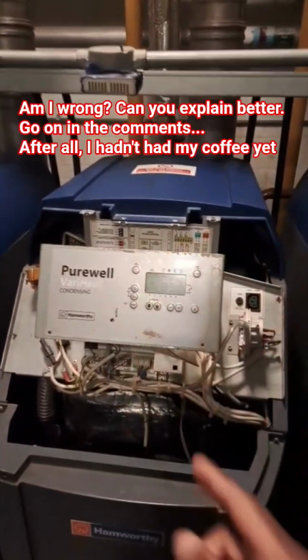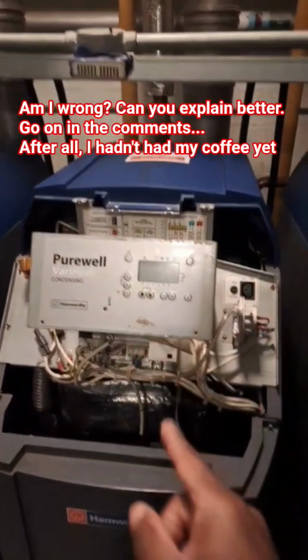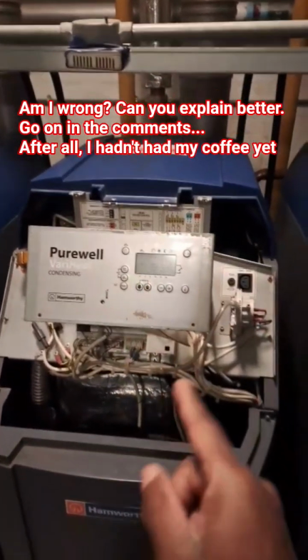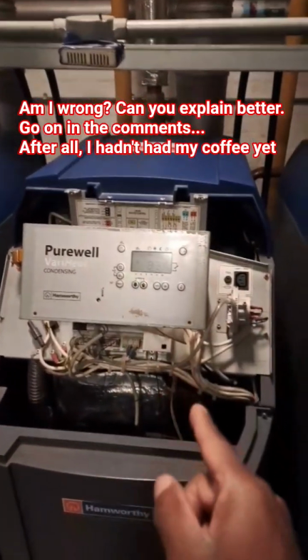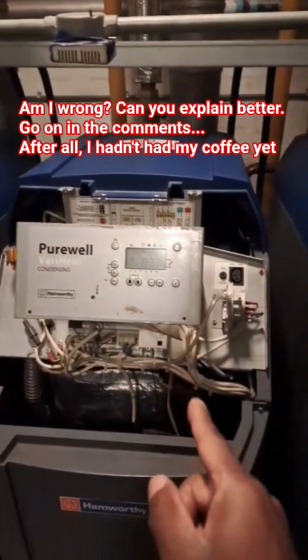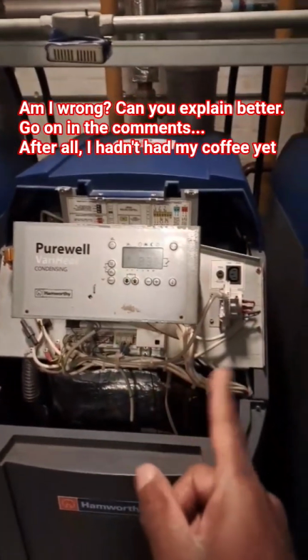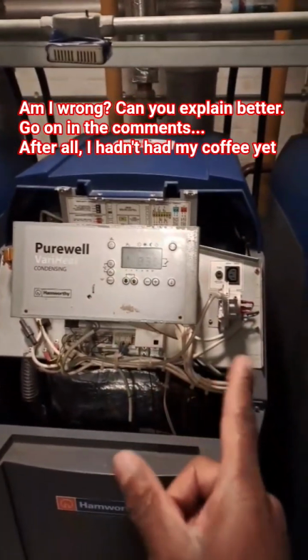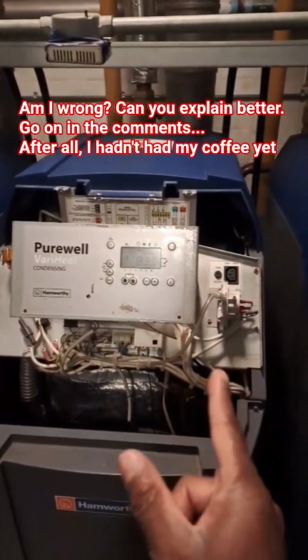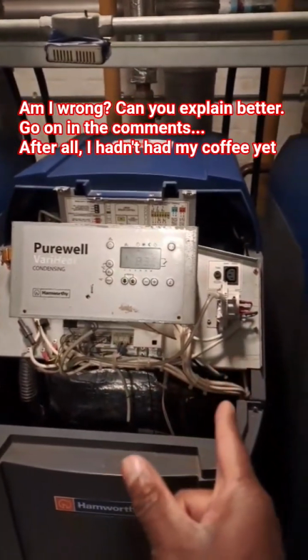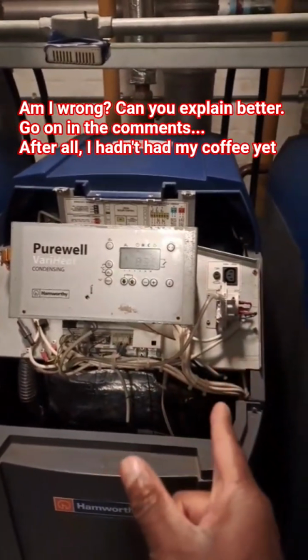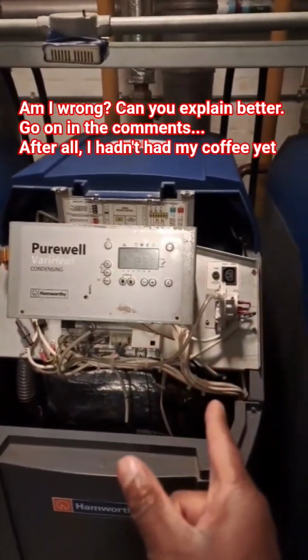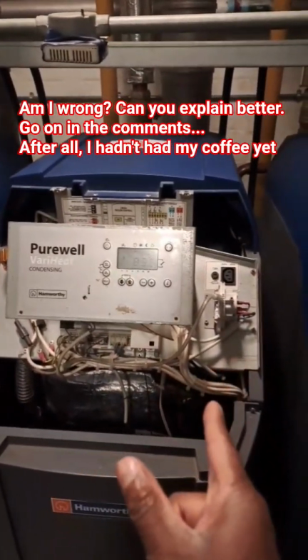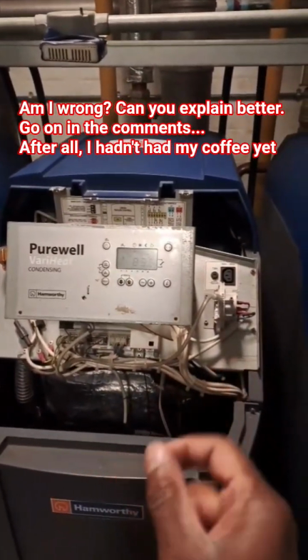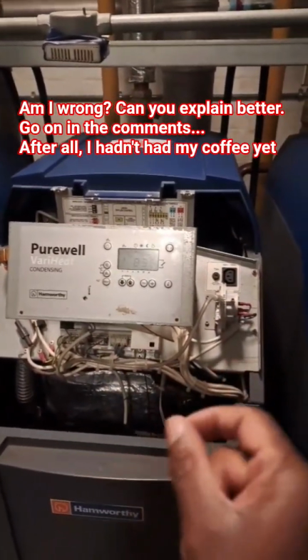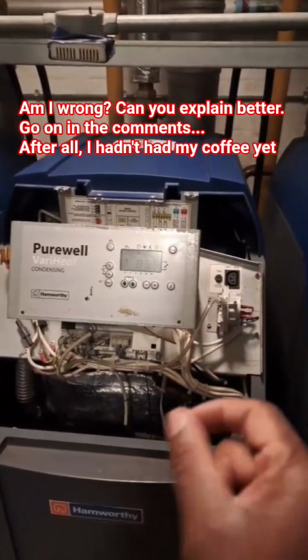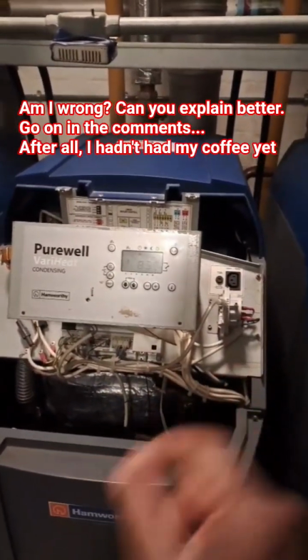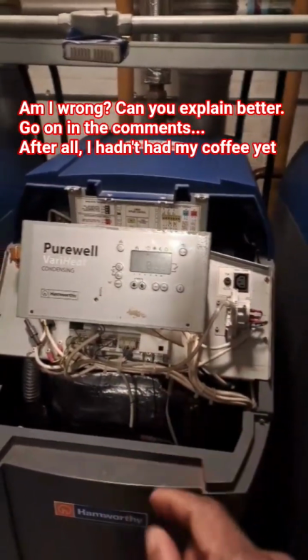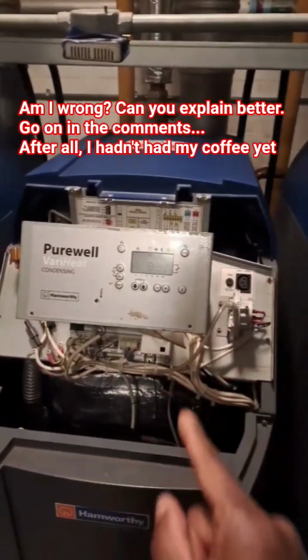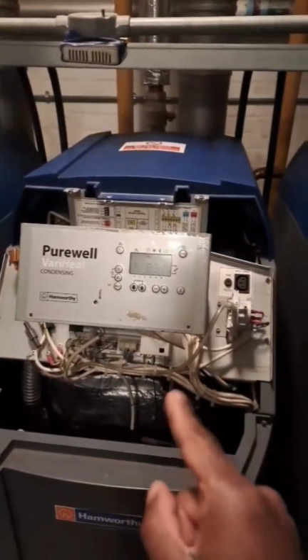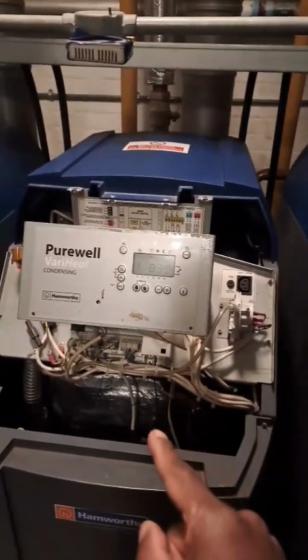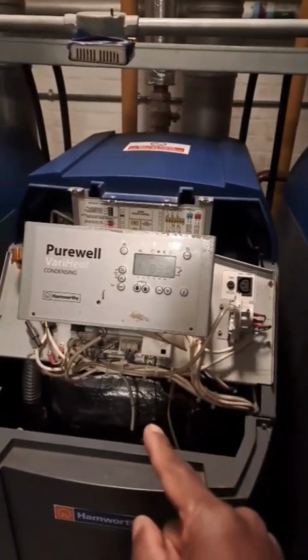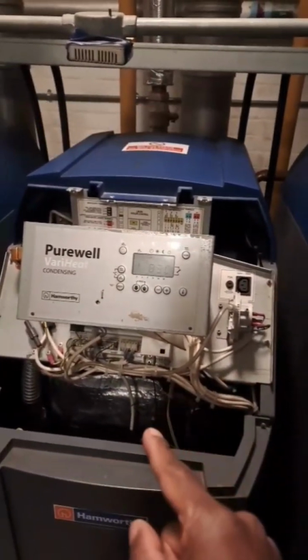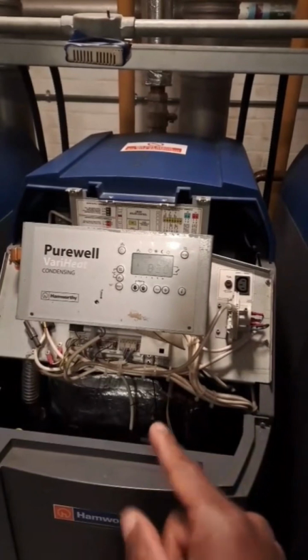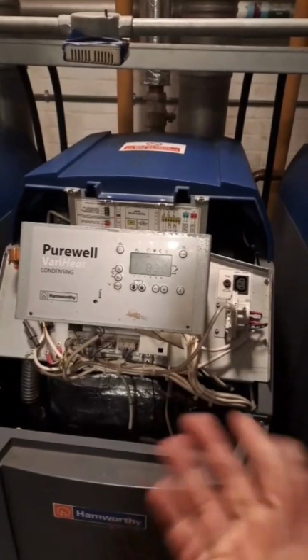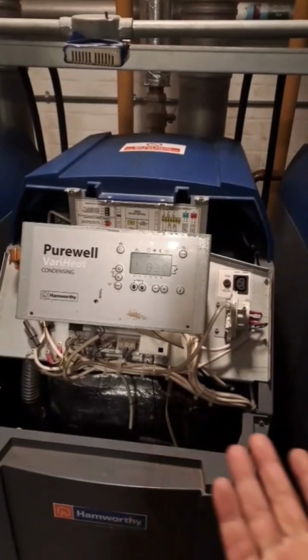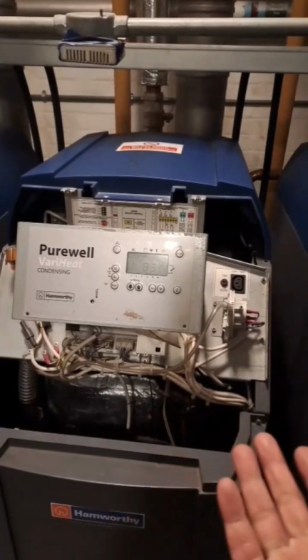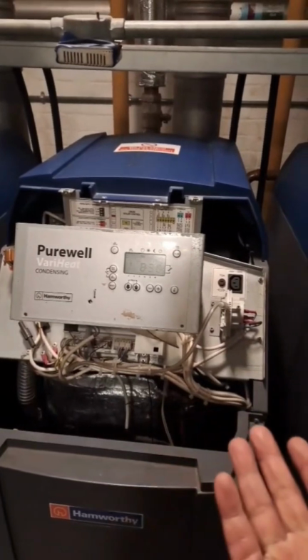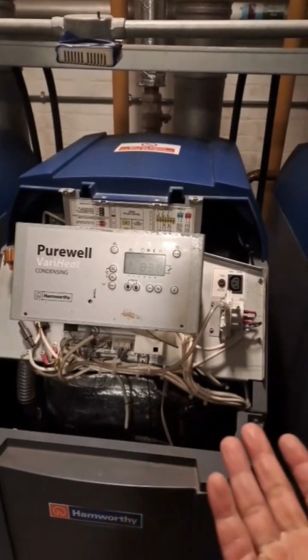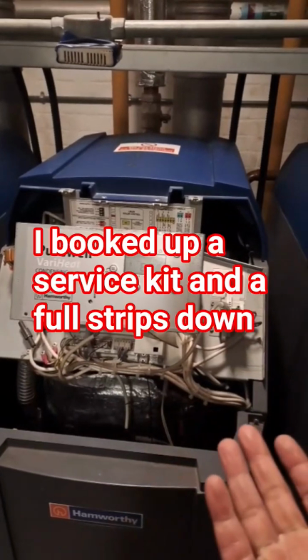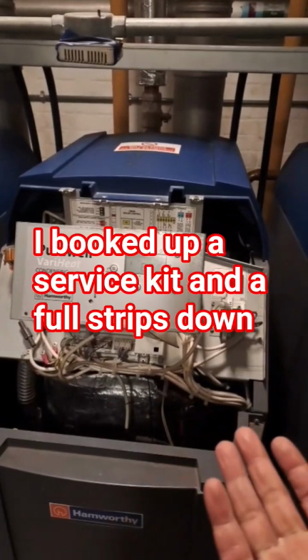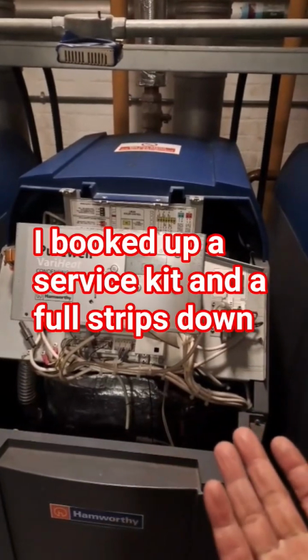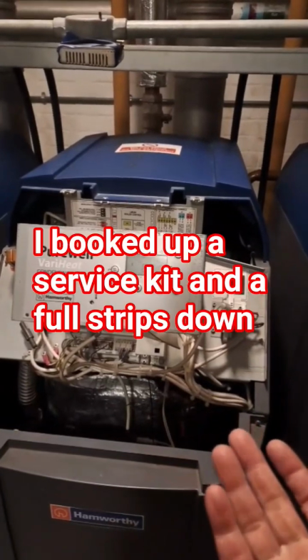So I could clean the one on the right, which detects the flame — just clean it up a bit. And the one on the left, I can't do much with it. It's very sensitive — it's a hot surface igniter.